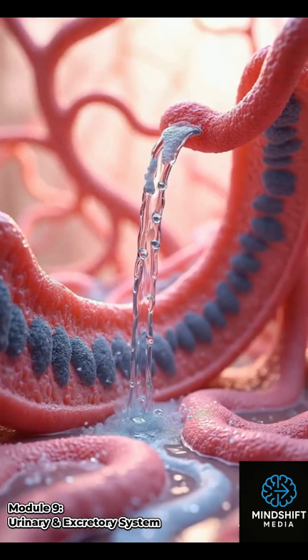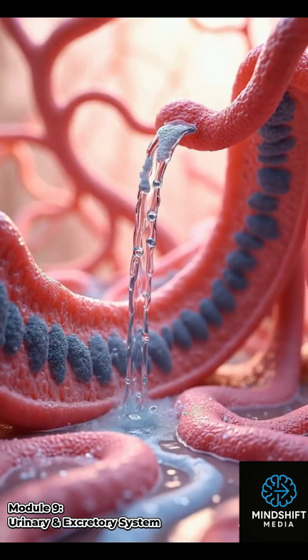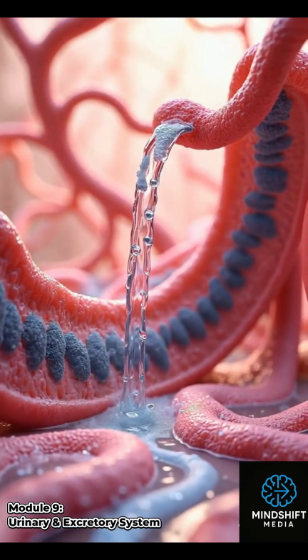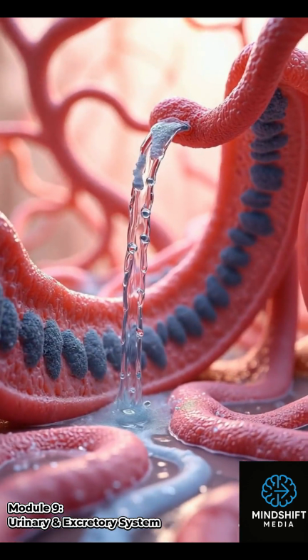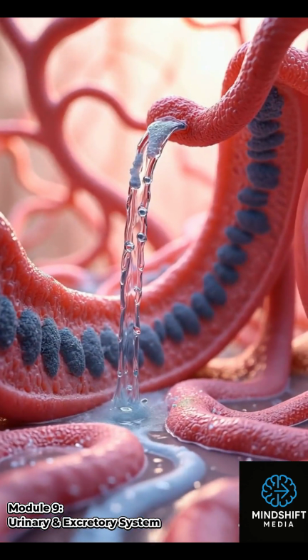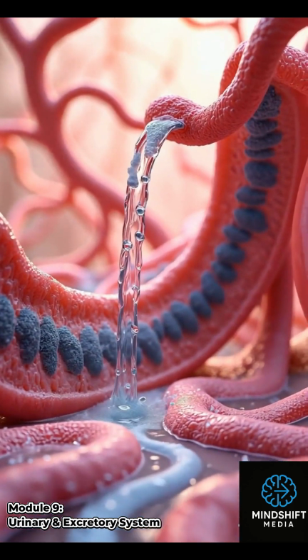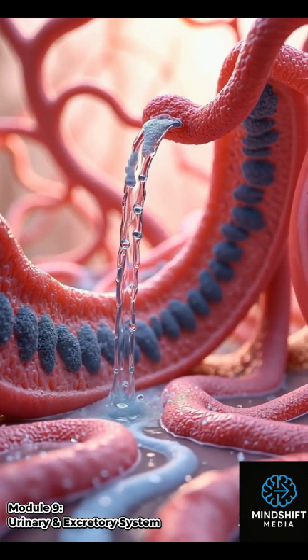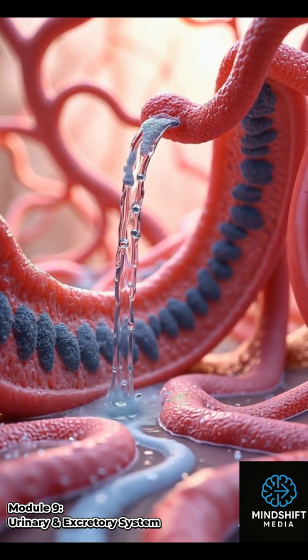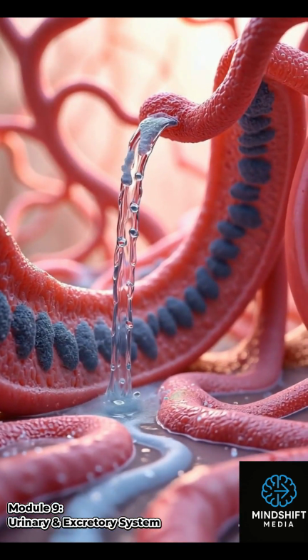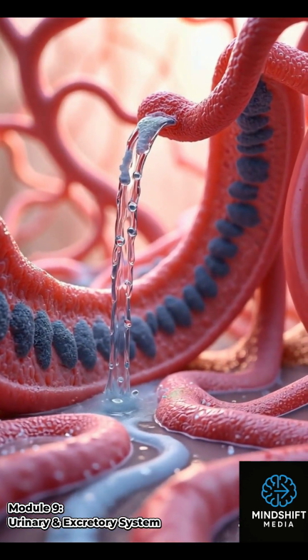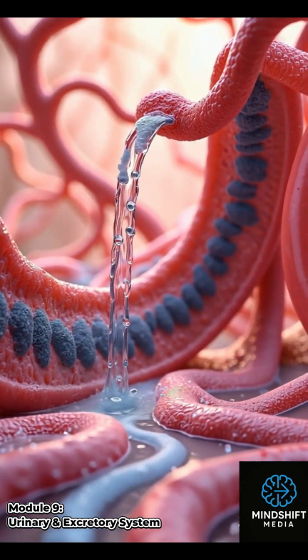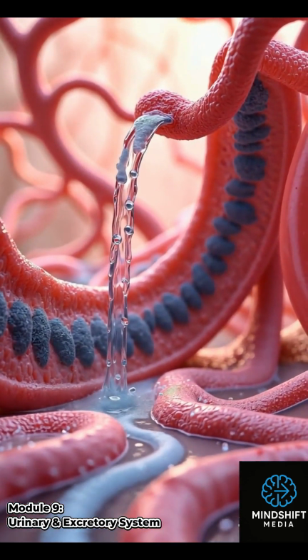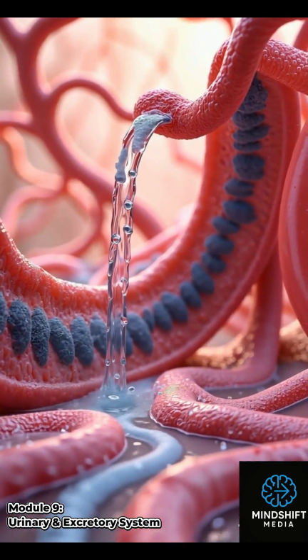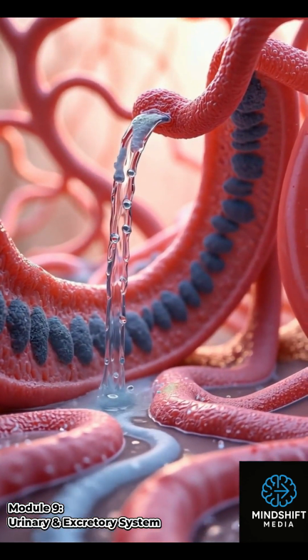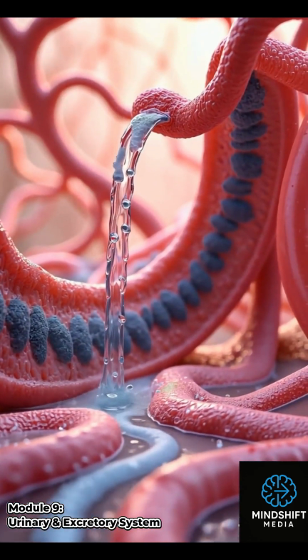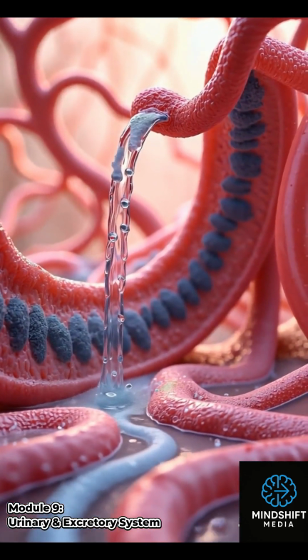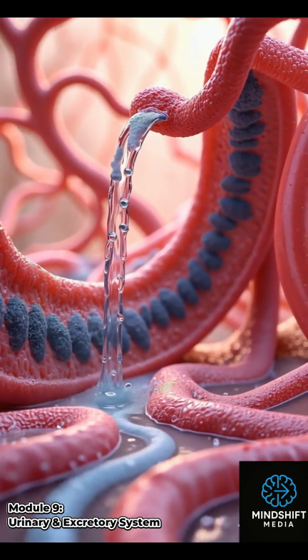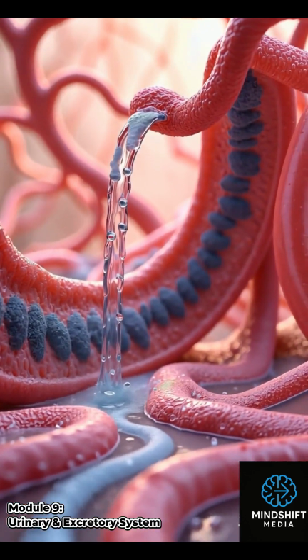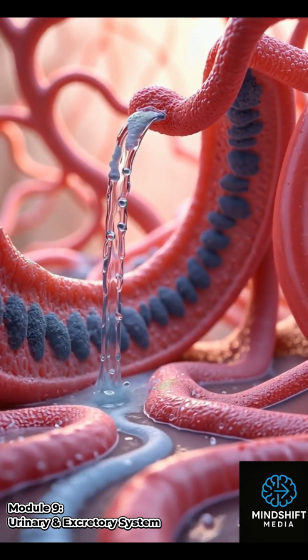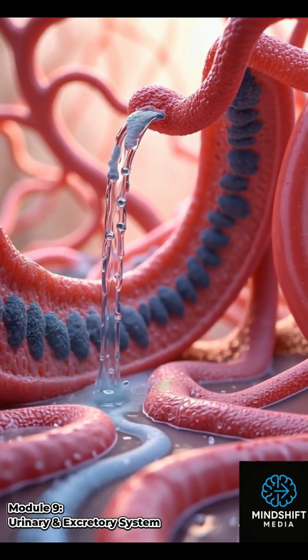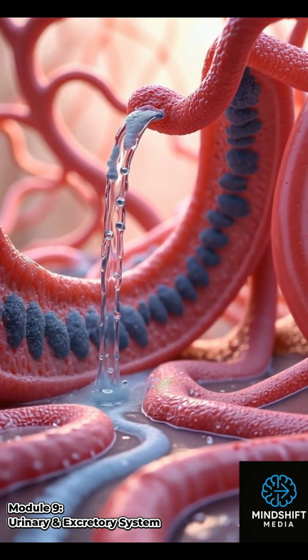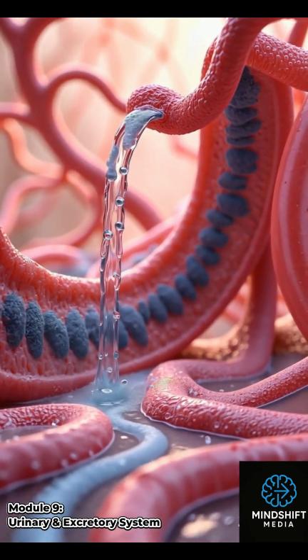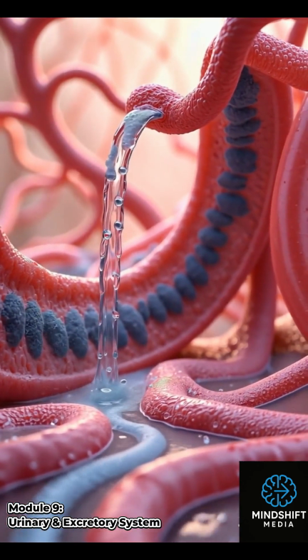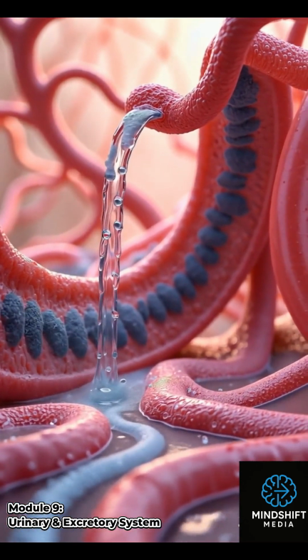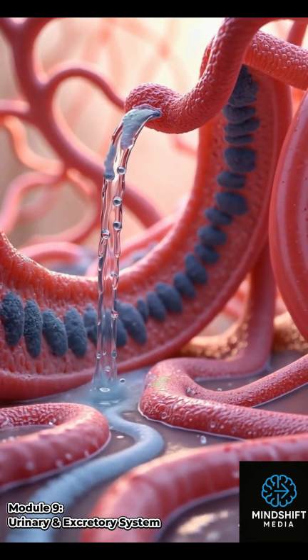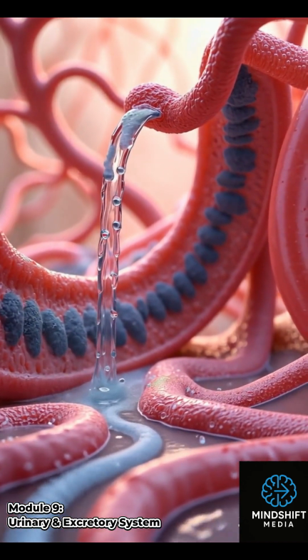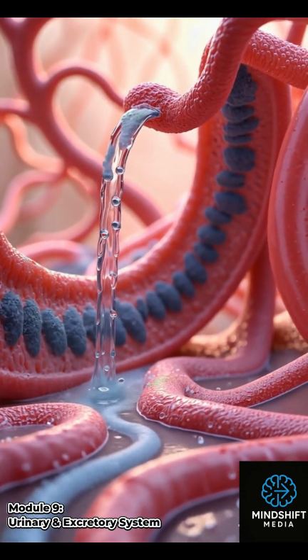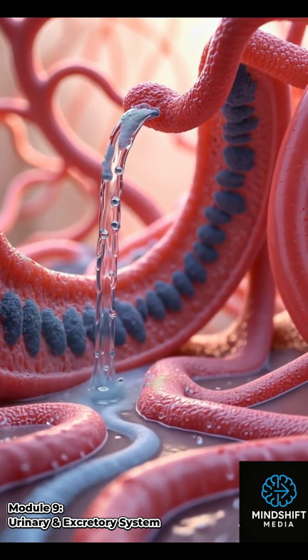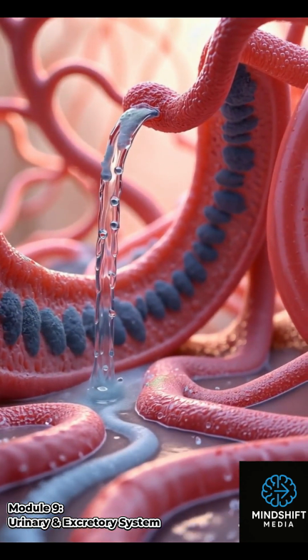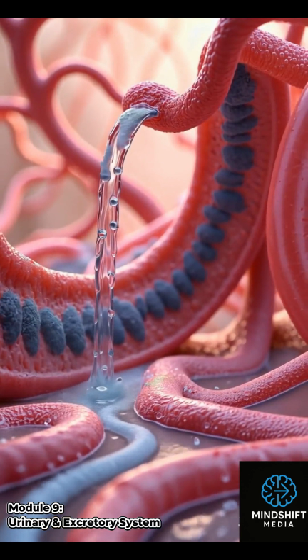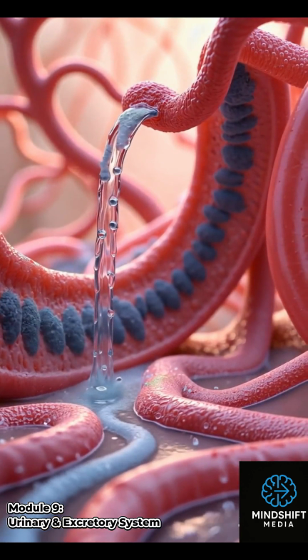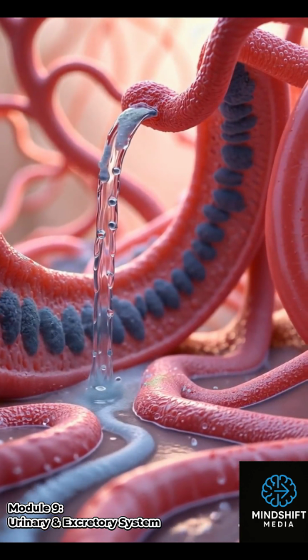This filtered fluid, called filtrate, flows from the glomerulus into the tubules, ready for further processing.